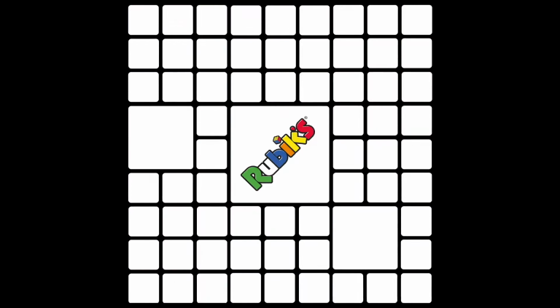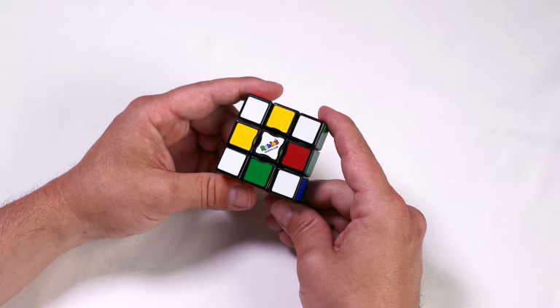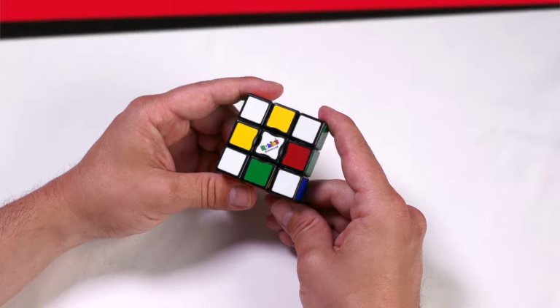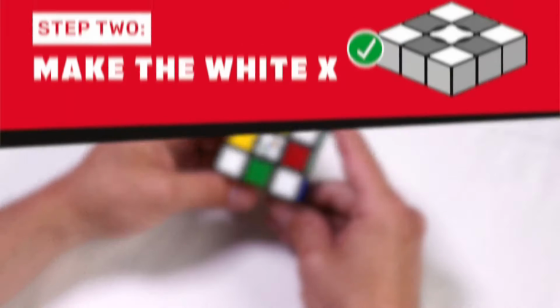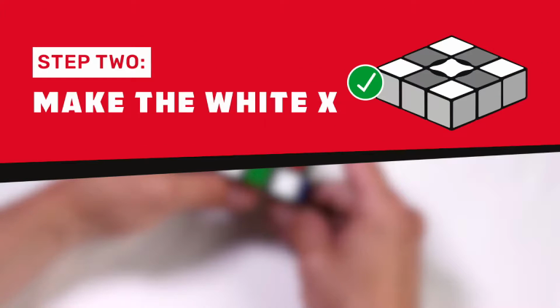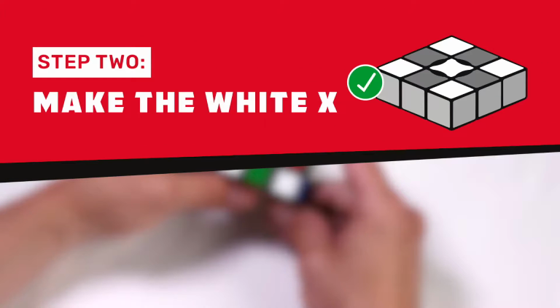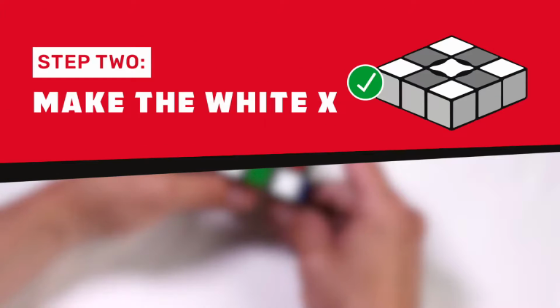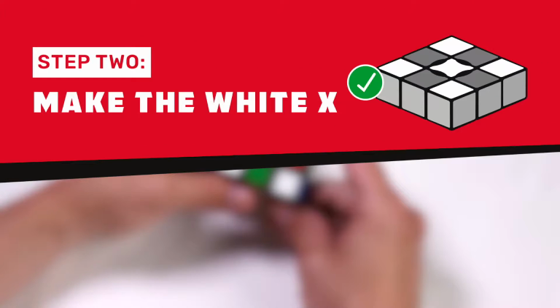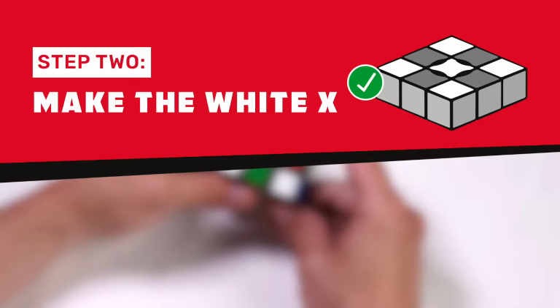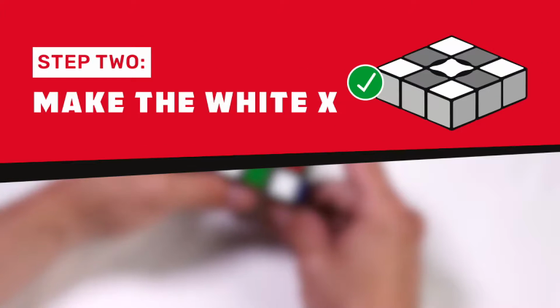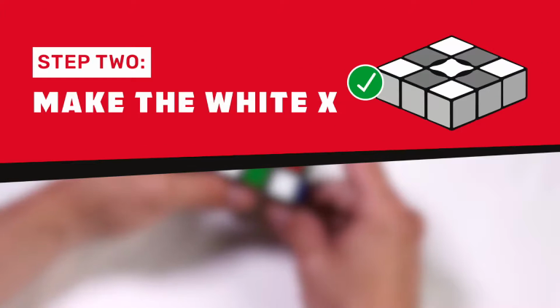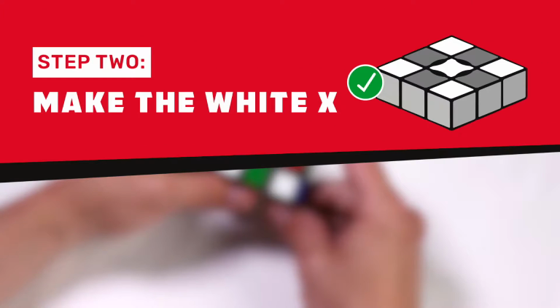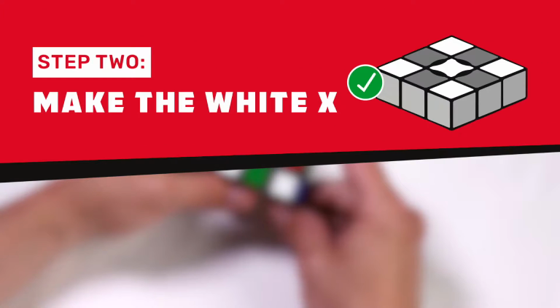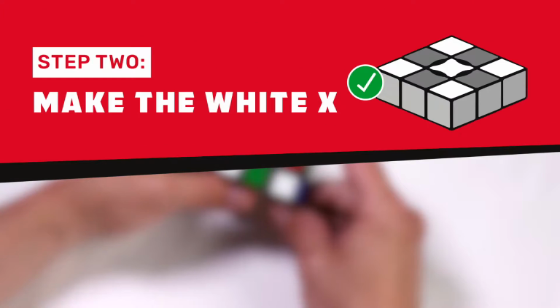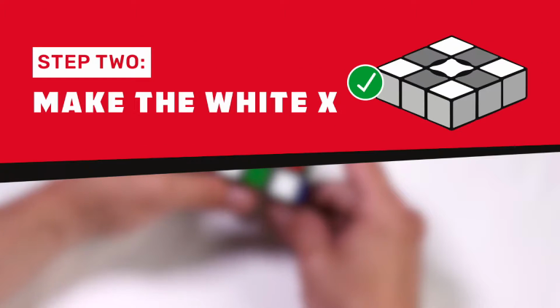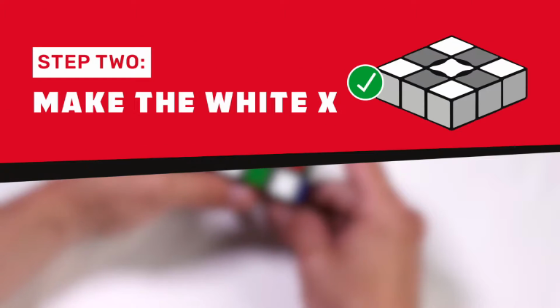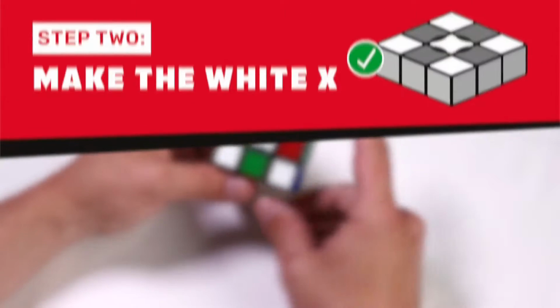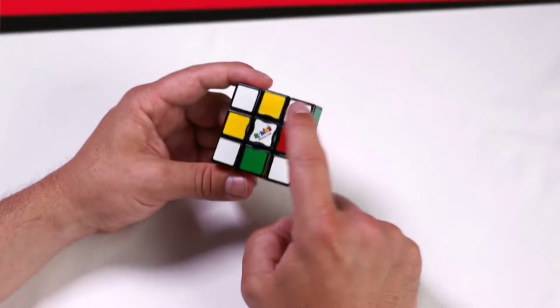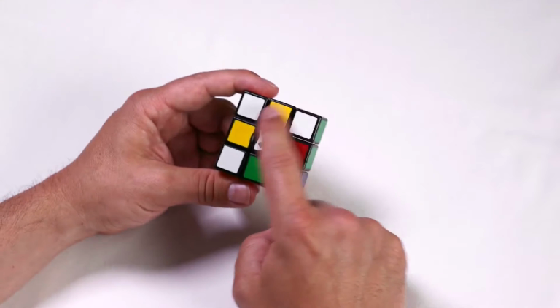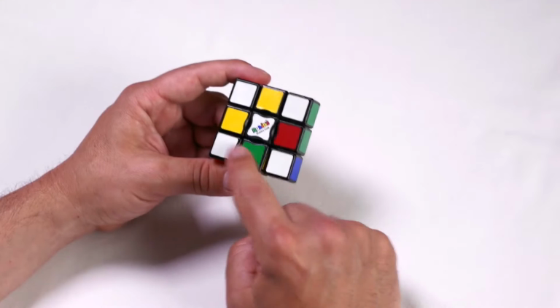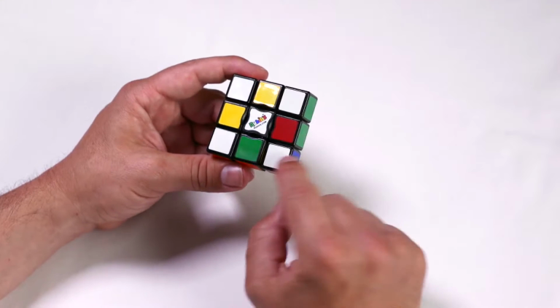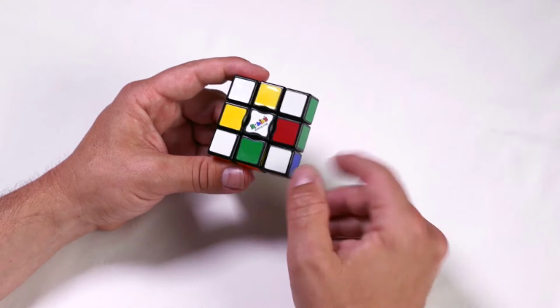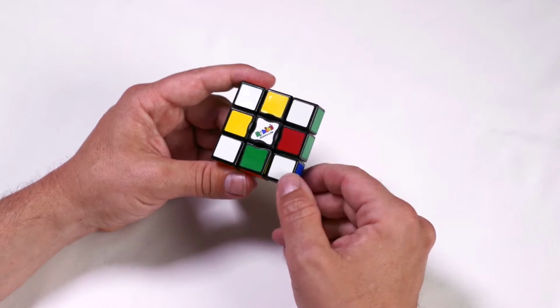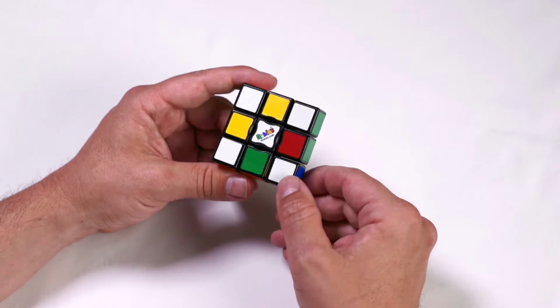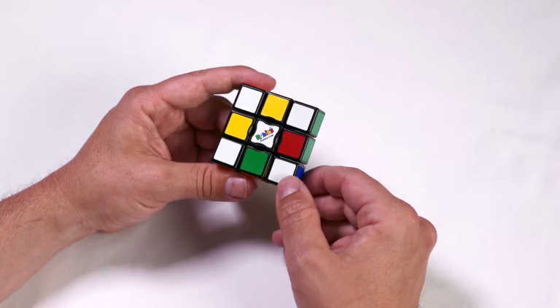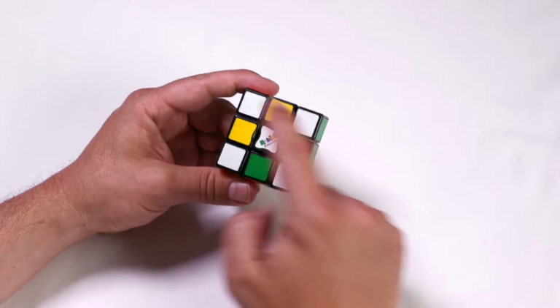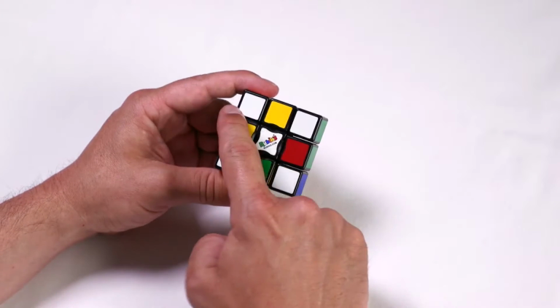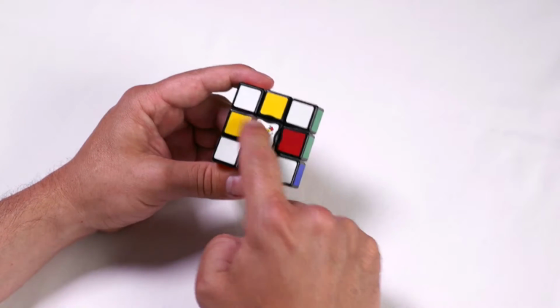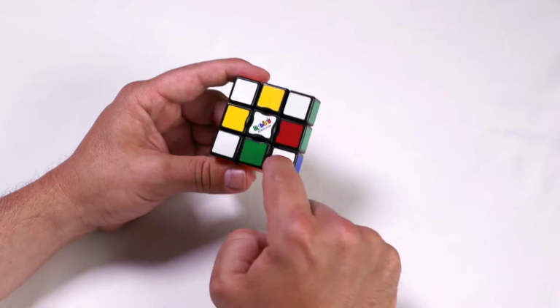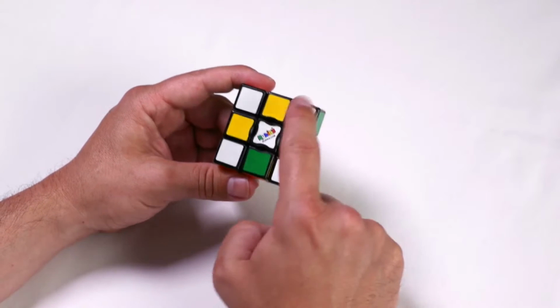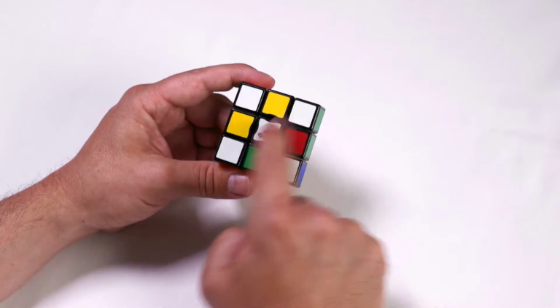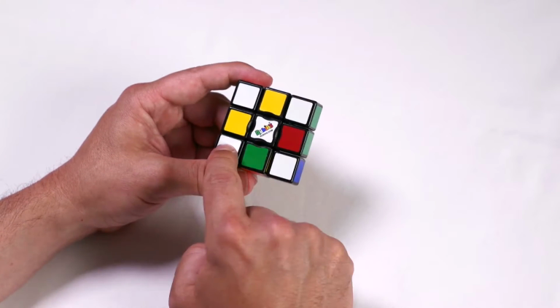Step two: make the white X. Now that we have a flat puzzle, we're going to make the white X.